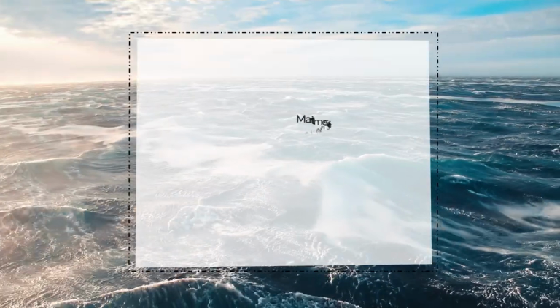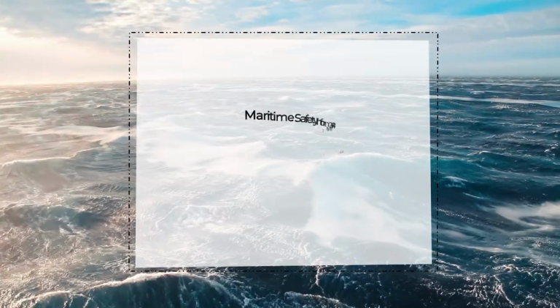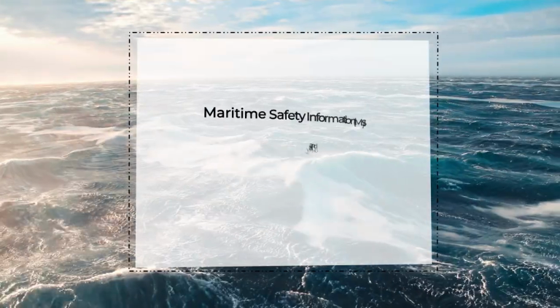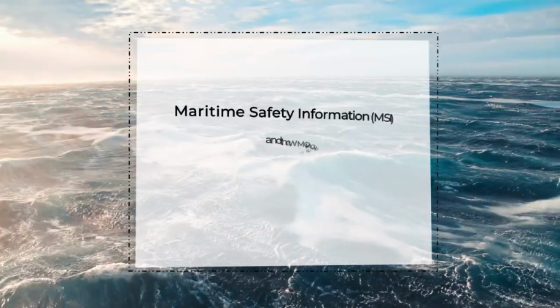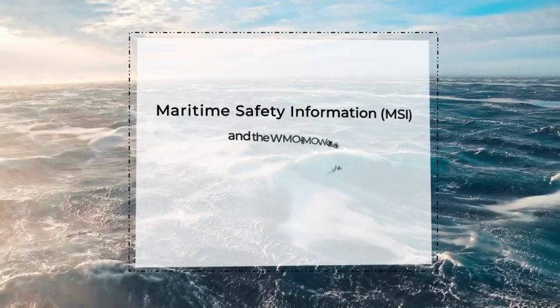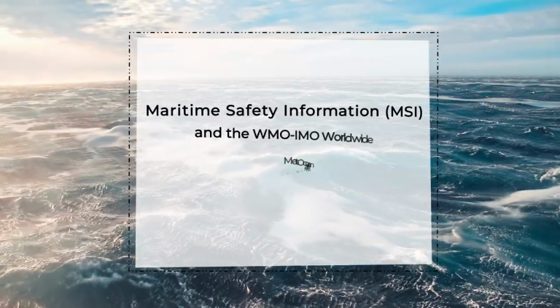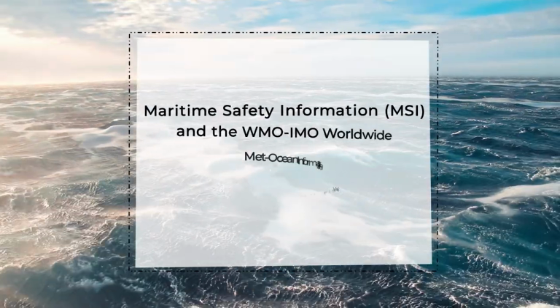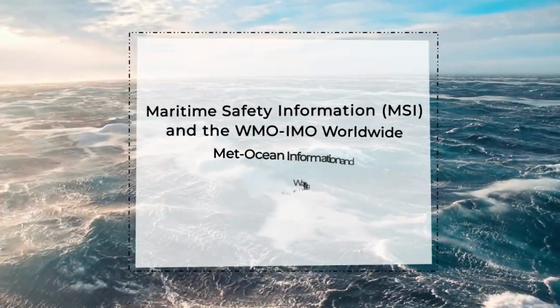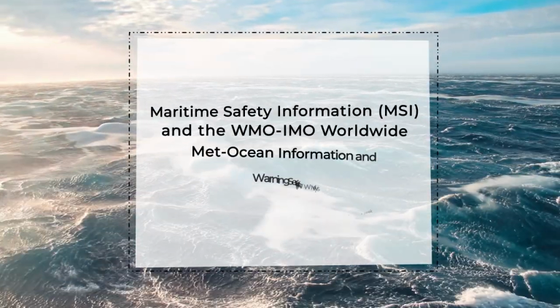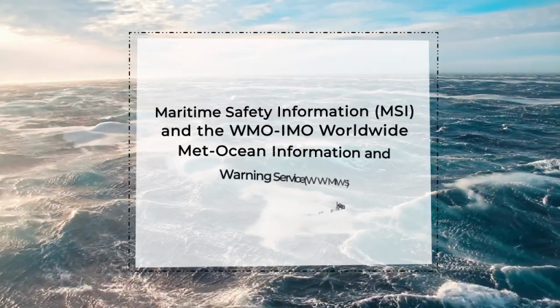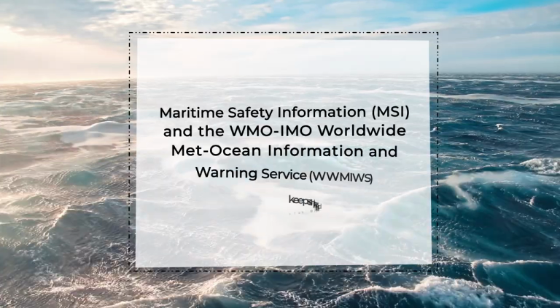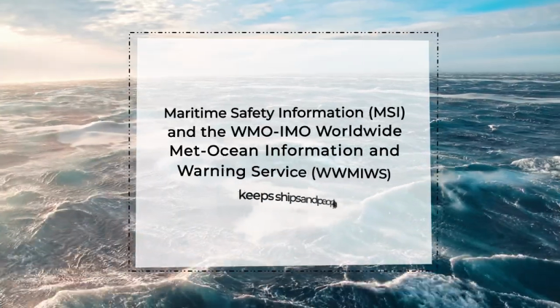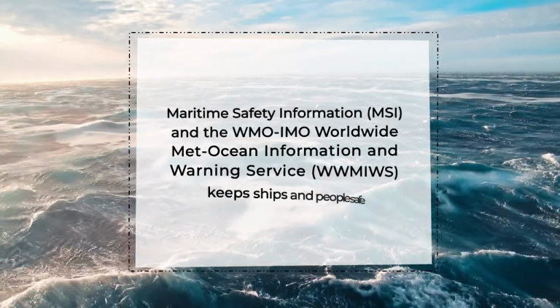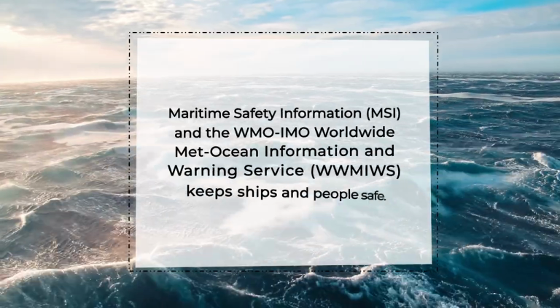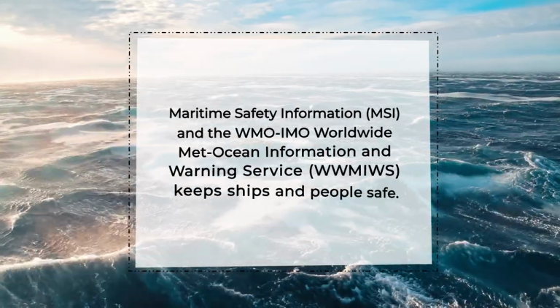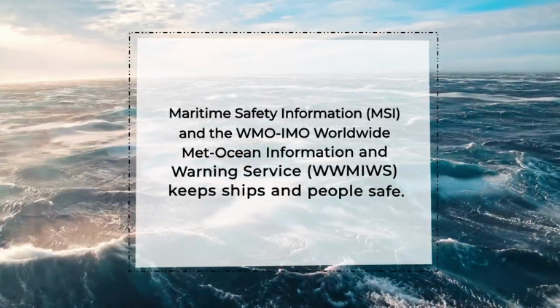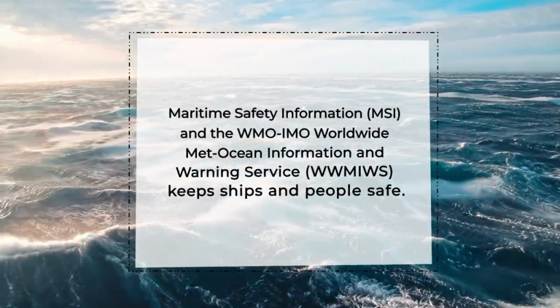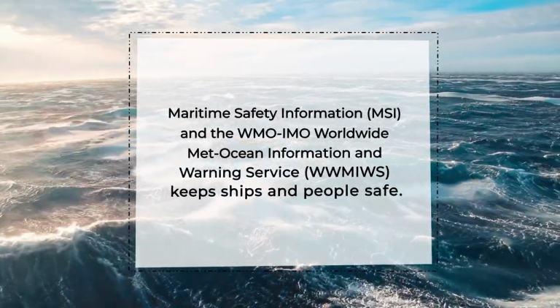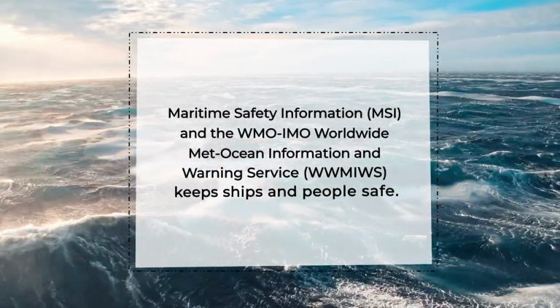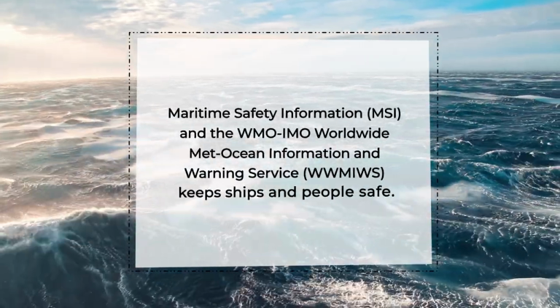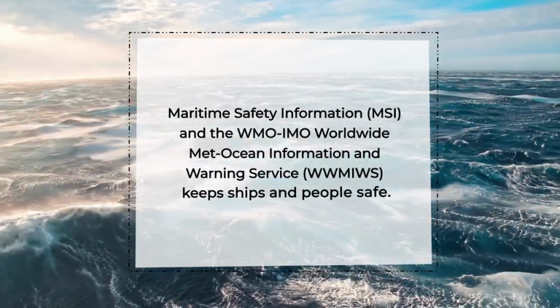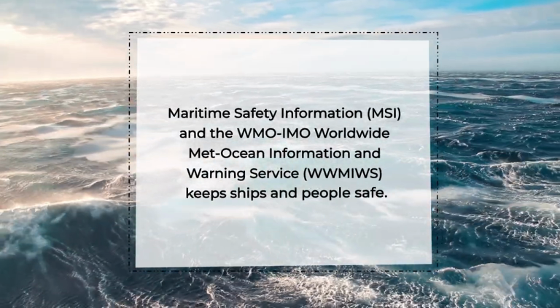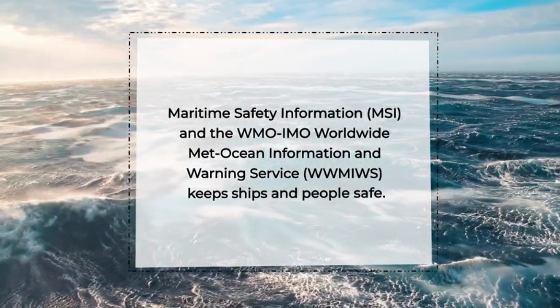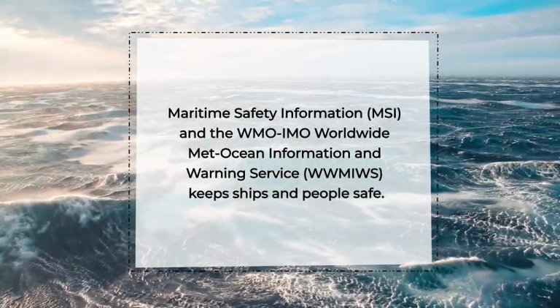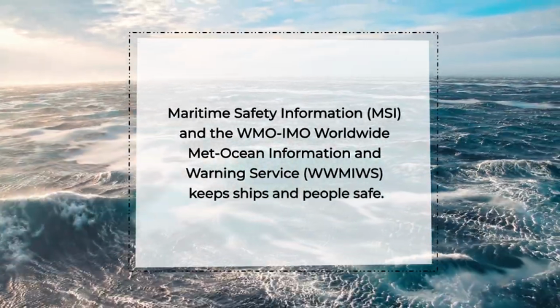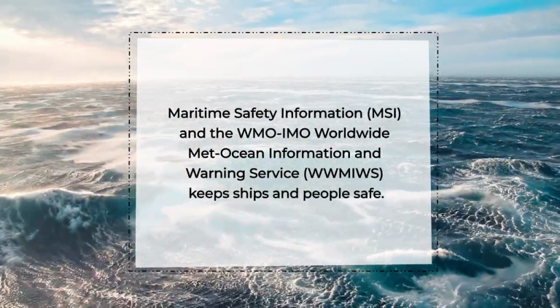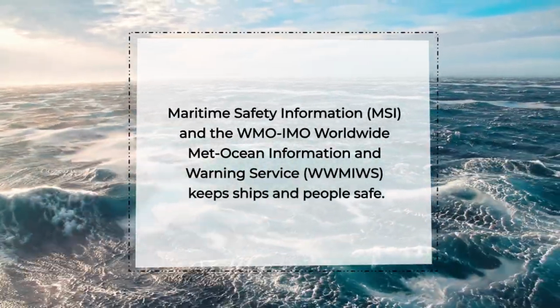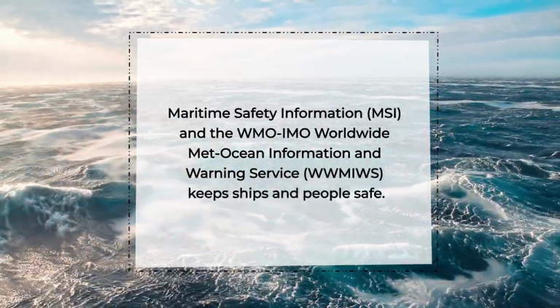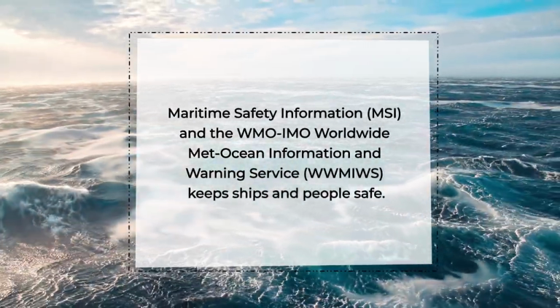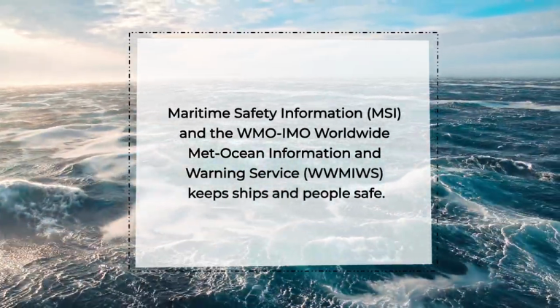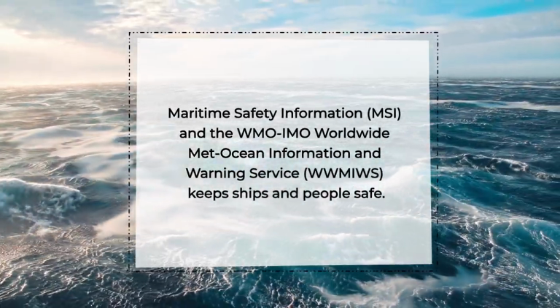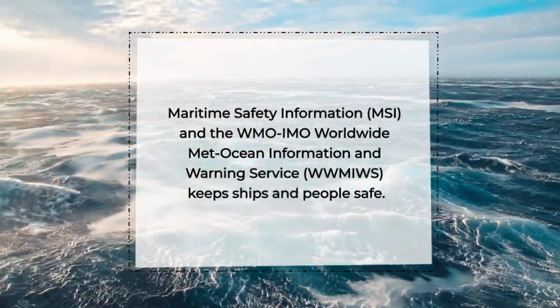Maritime safety information and the worldwide Met Ocean Information and Warning Service keep ships and people safe.